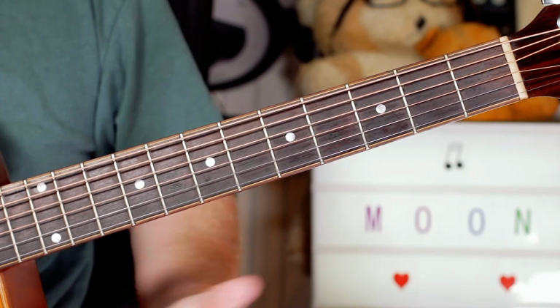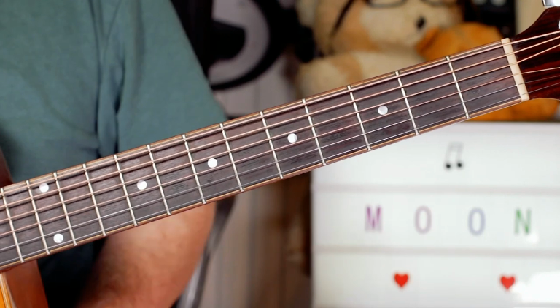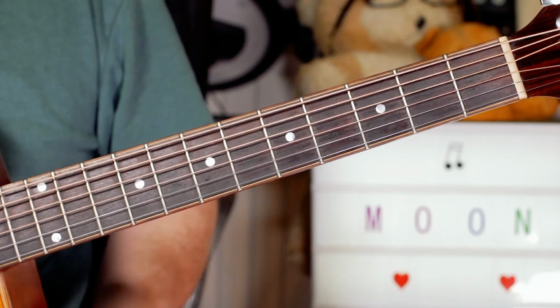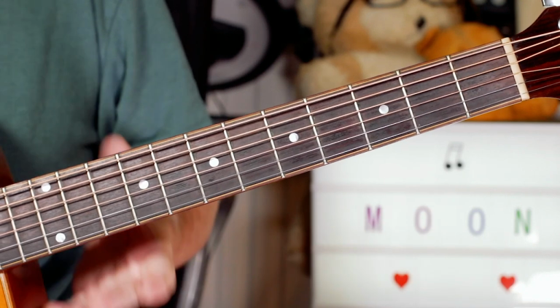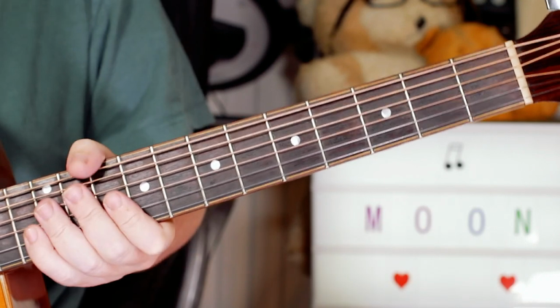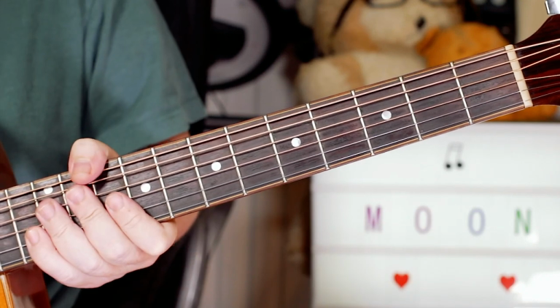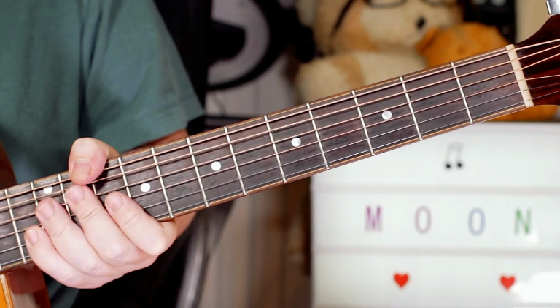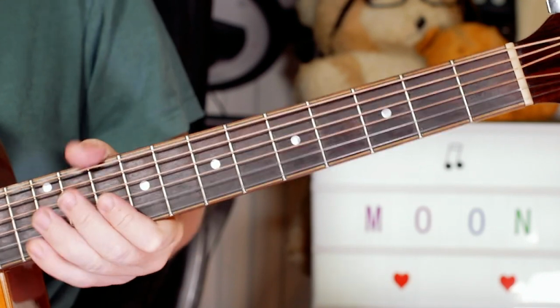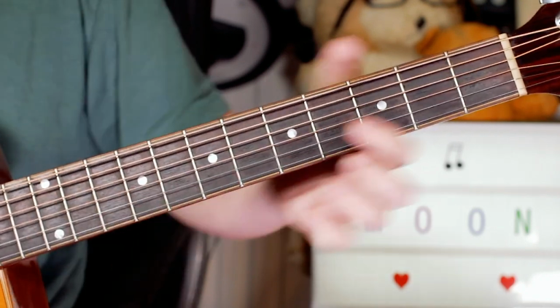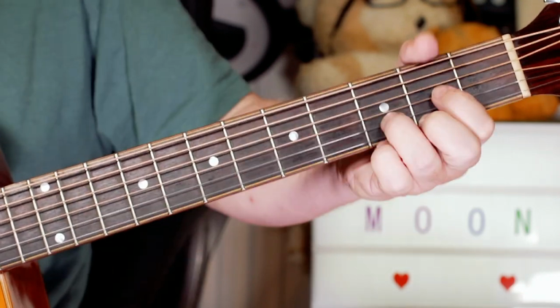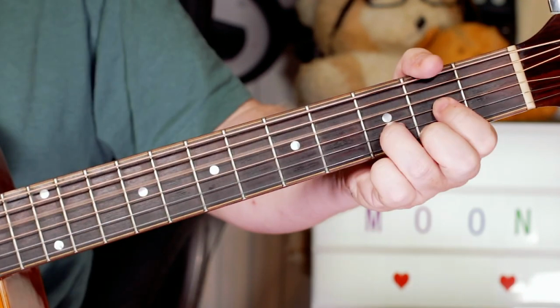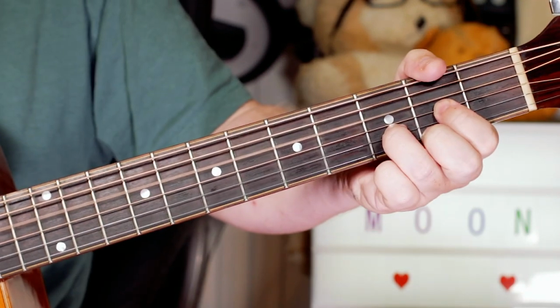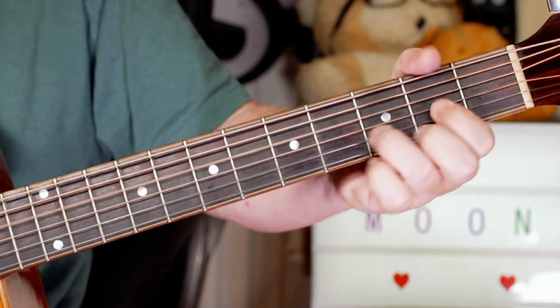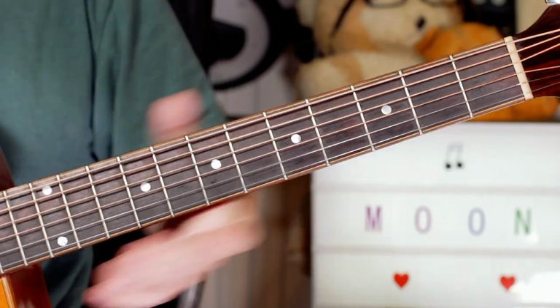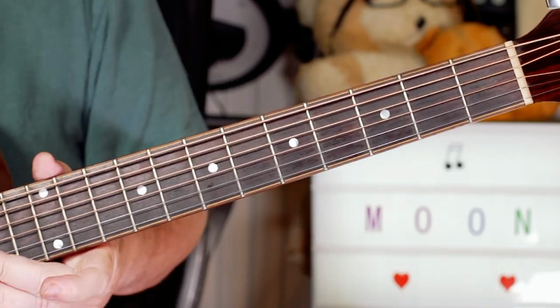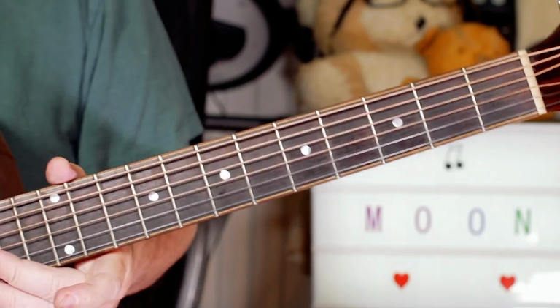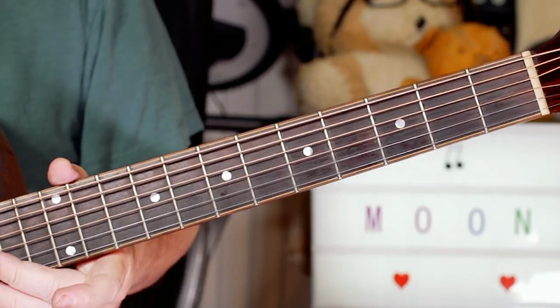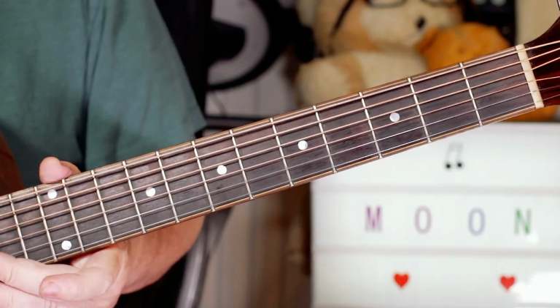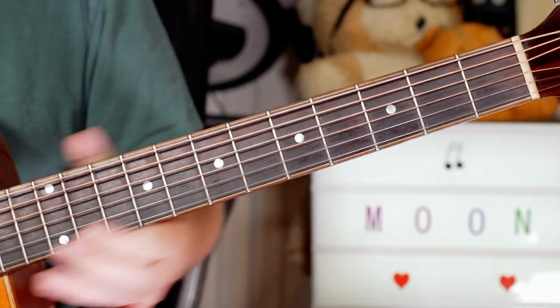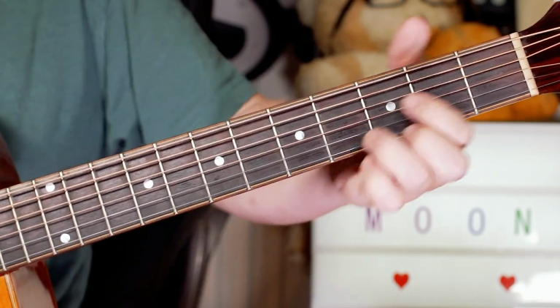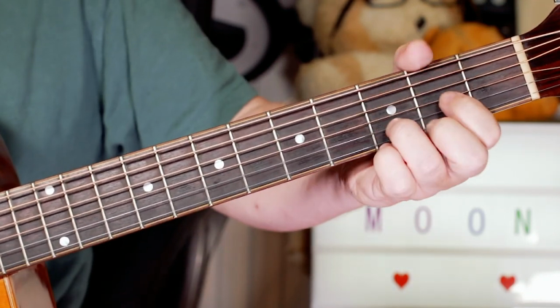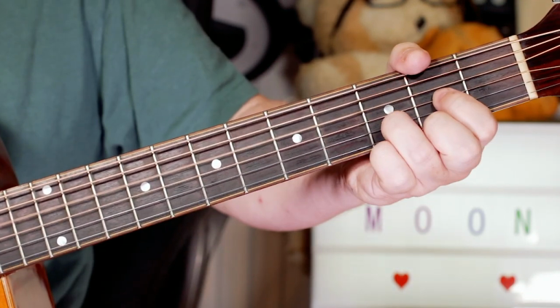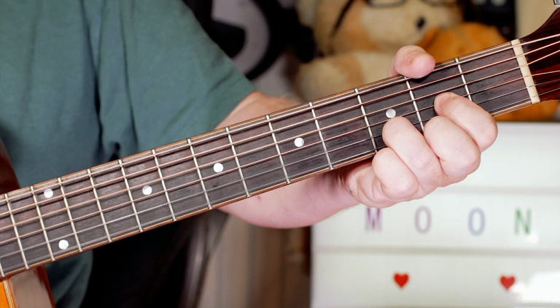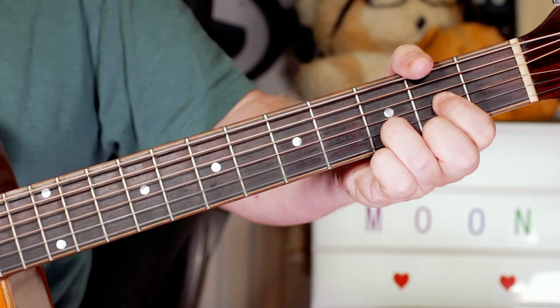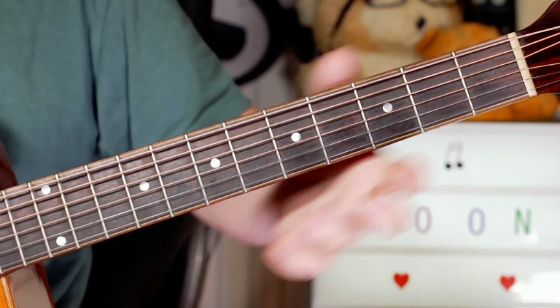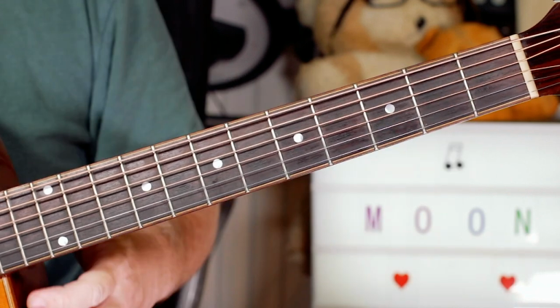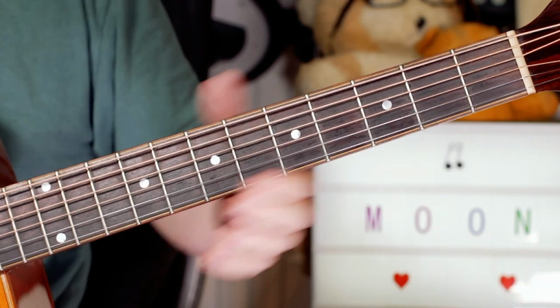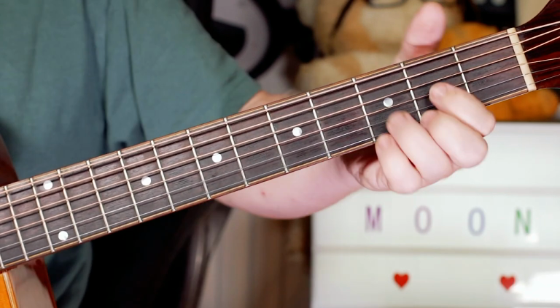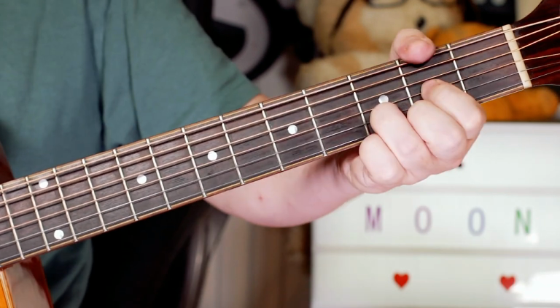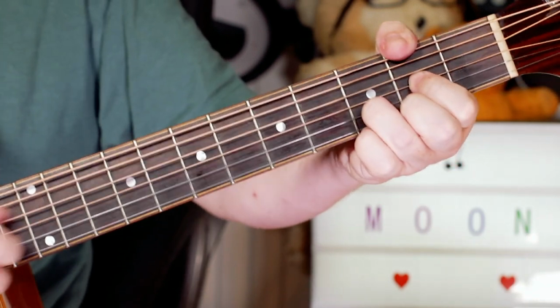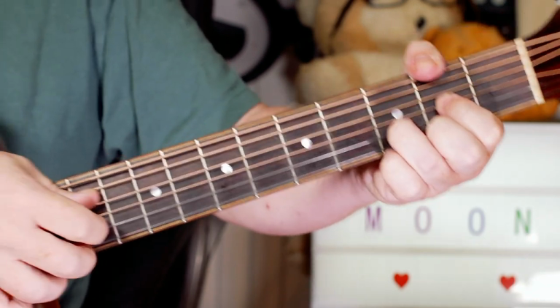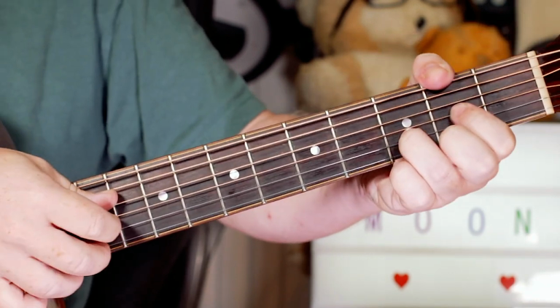Okay, and it continues. So it's a great one for the acoustic - it's a really nice, fun one to play with a little bit of finger picking.